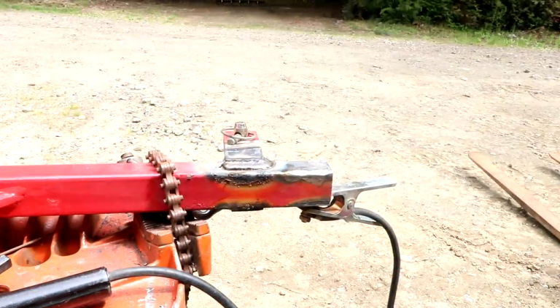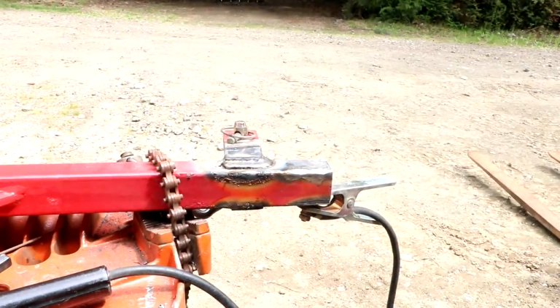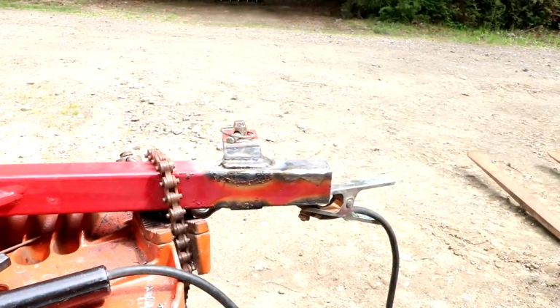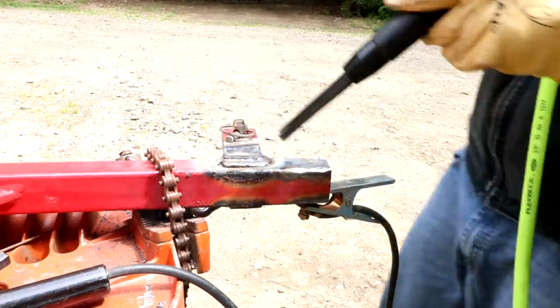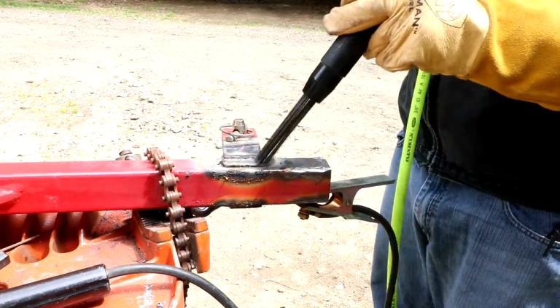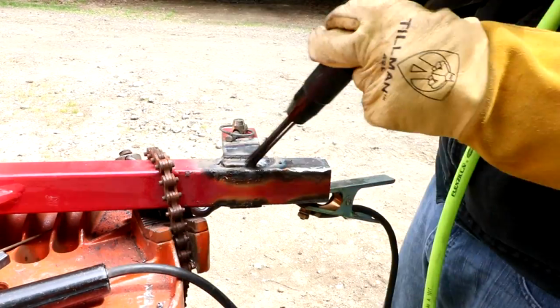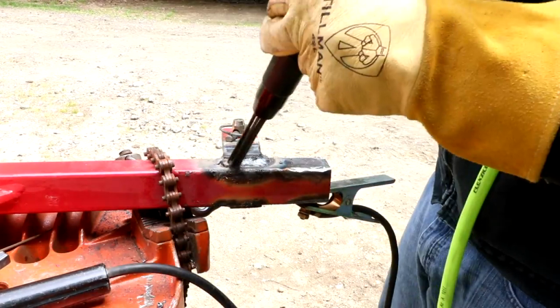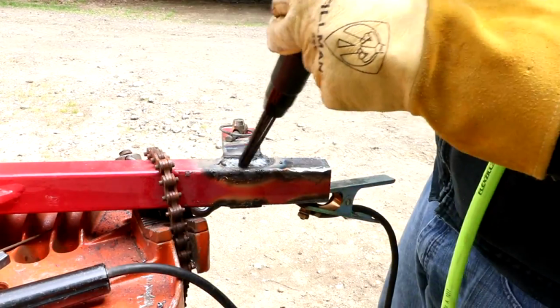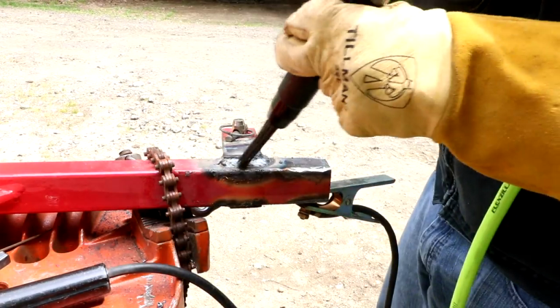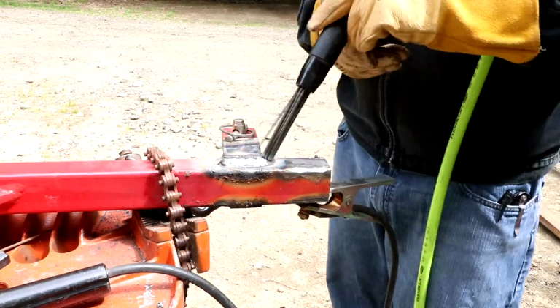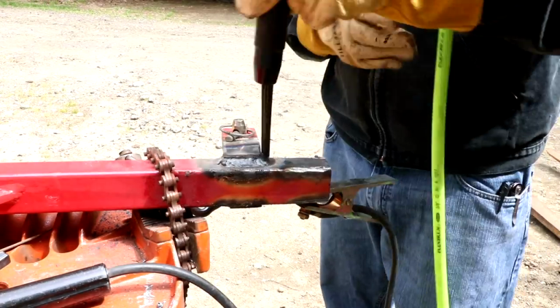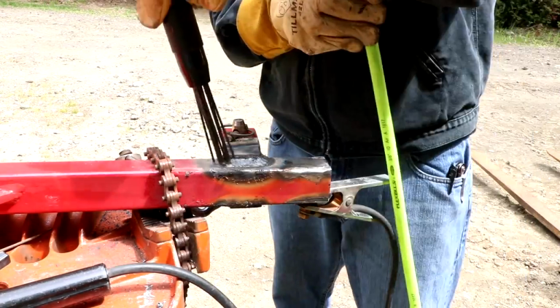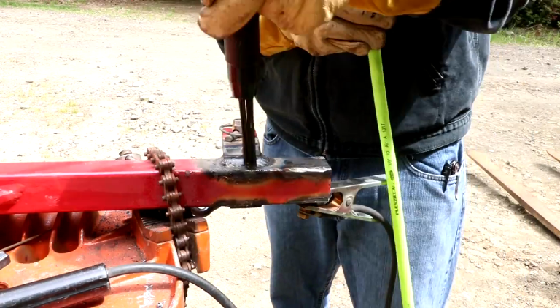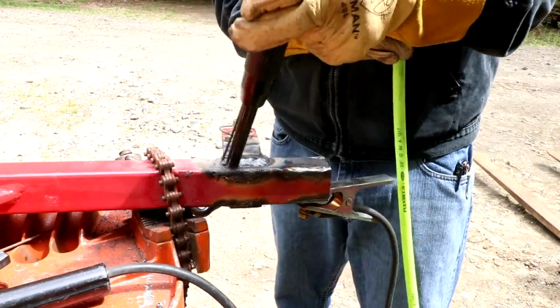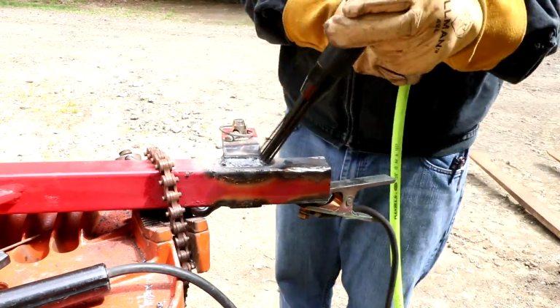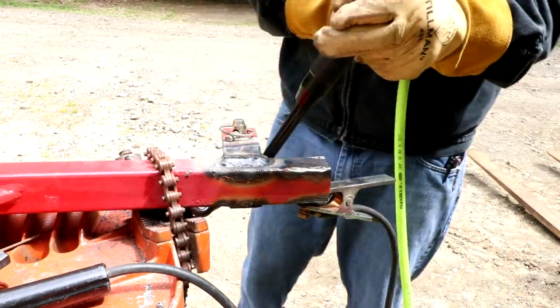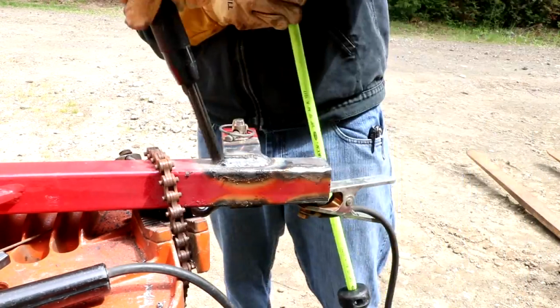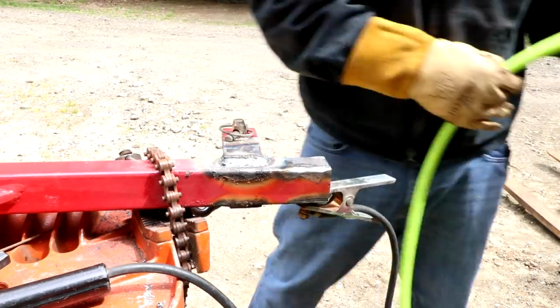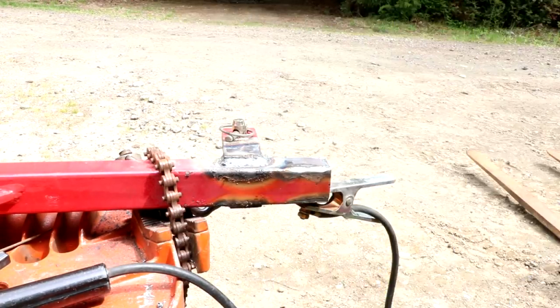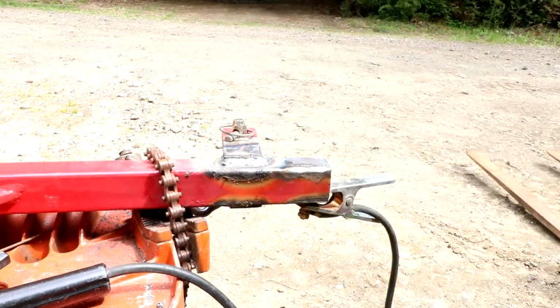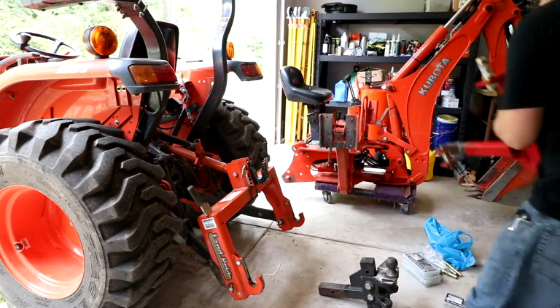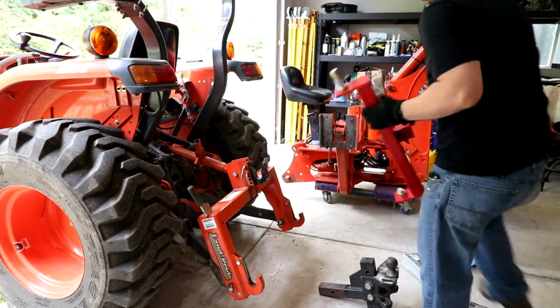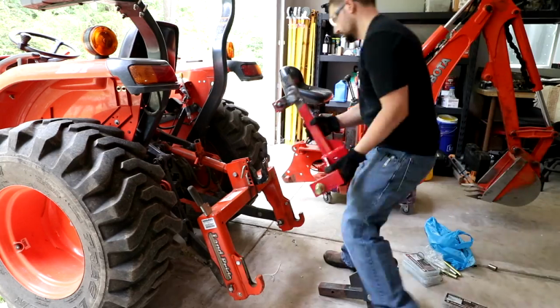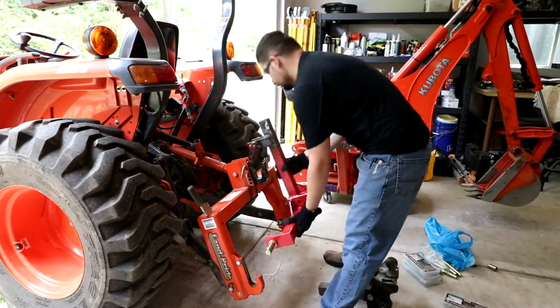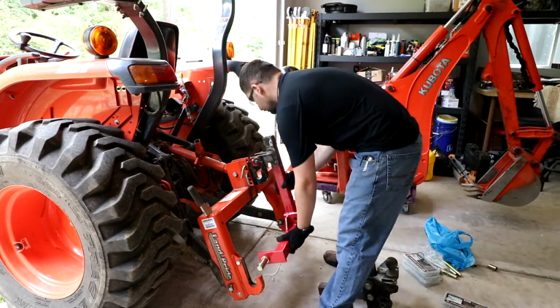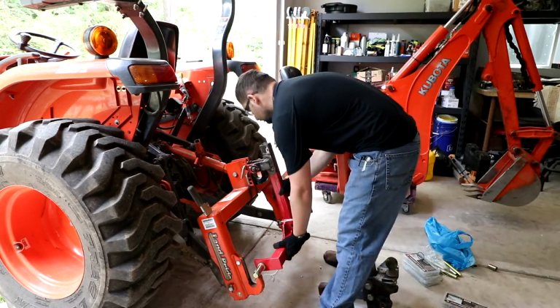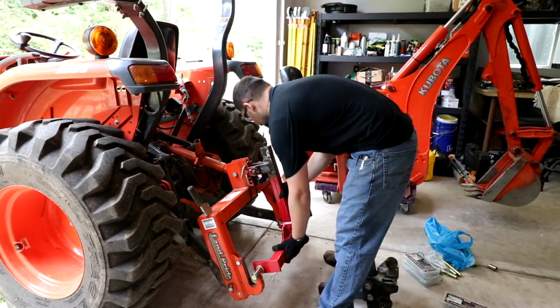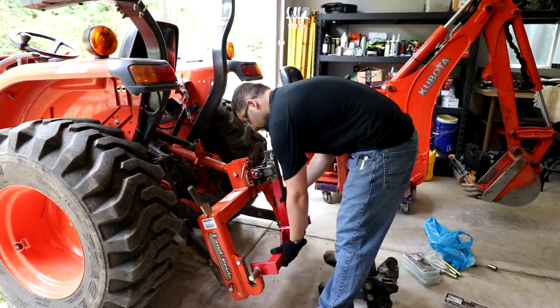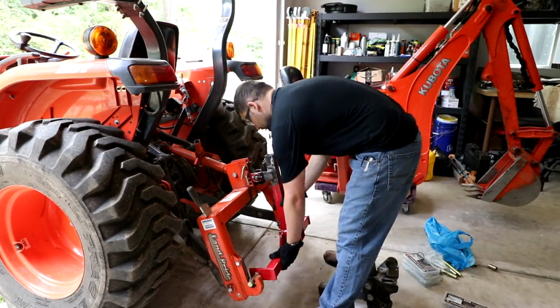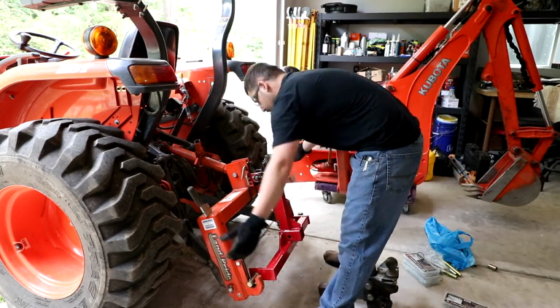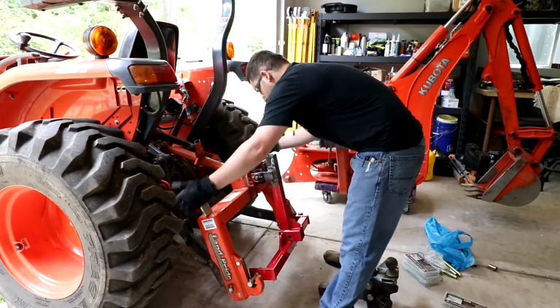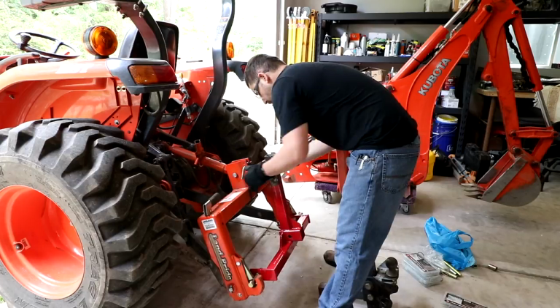Just finishing up the last pass with some 7018. I grabbed my needle gun and cleaned off the slag — that needle gun works really great. It's a Harbor Freight special, but for as often as I use it, it works out really well.